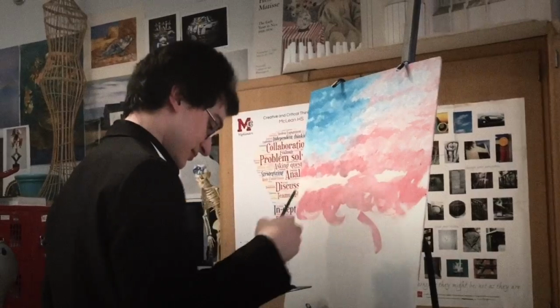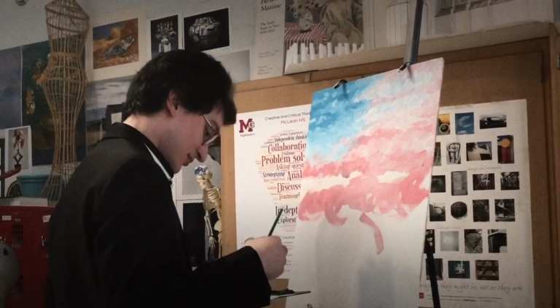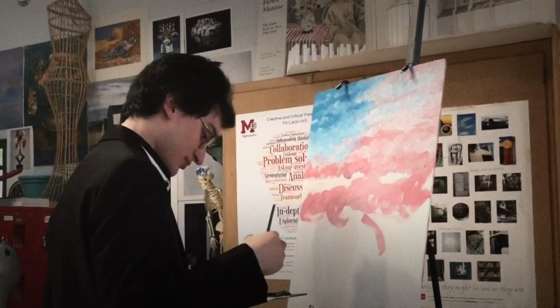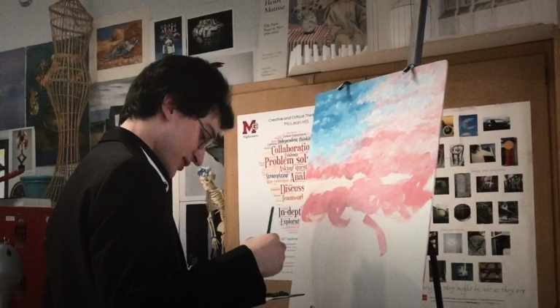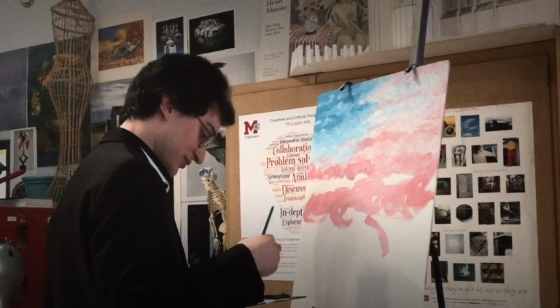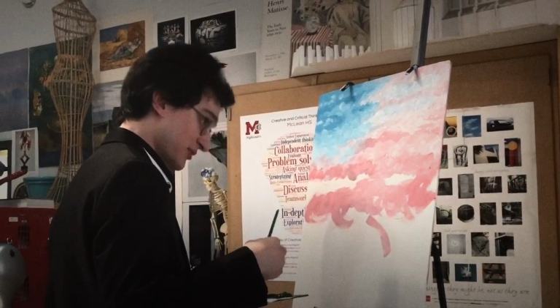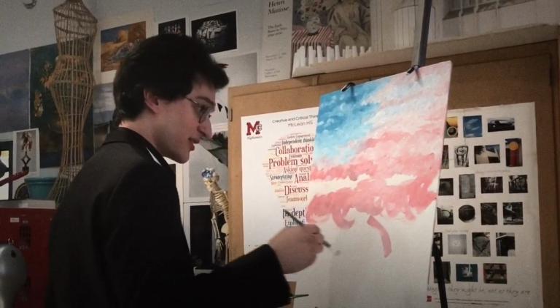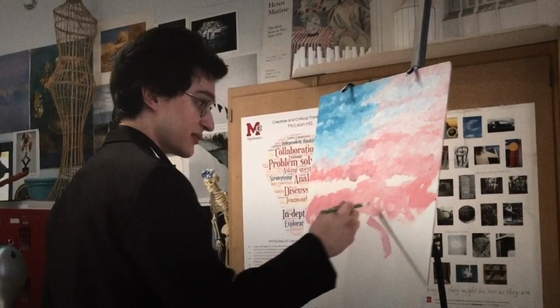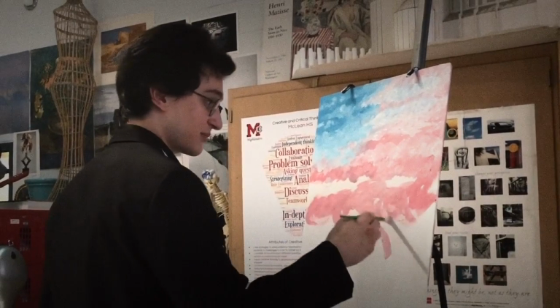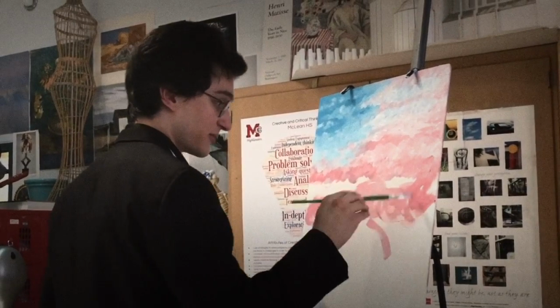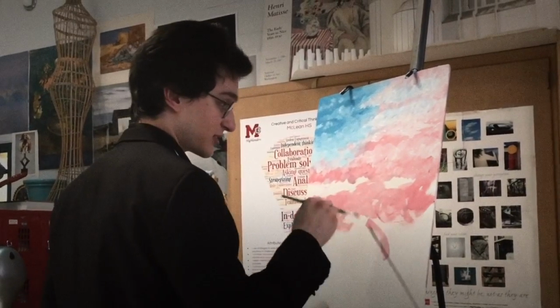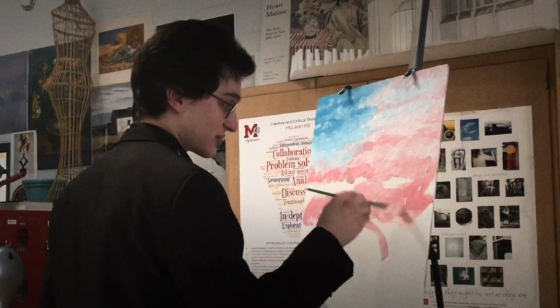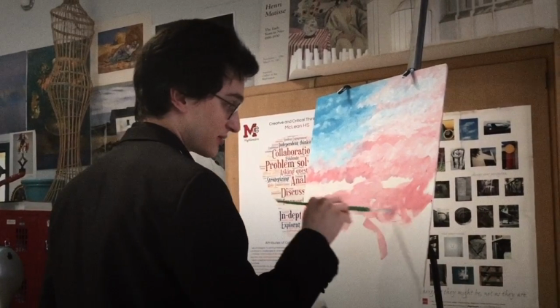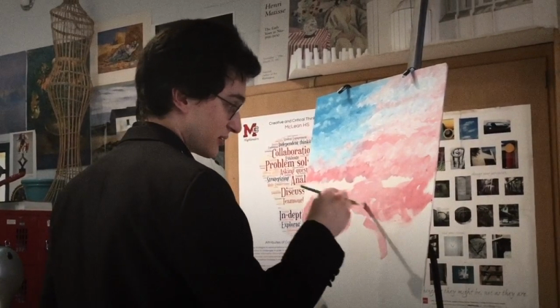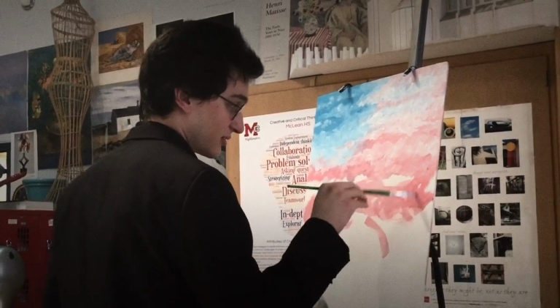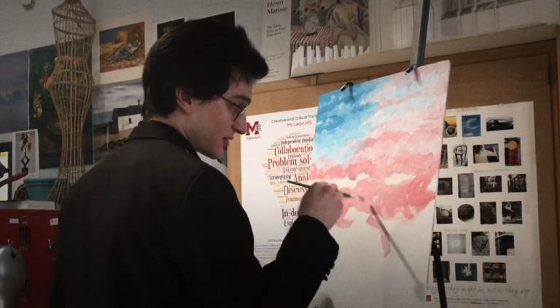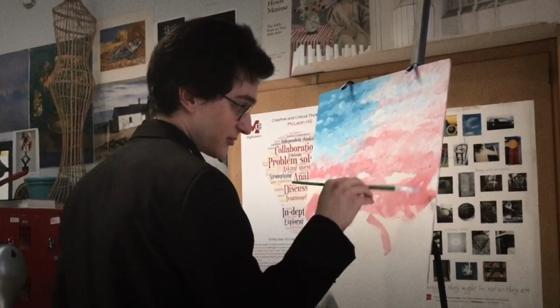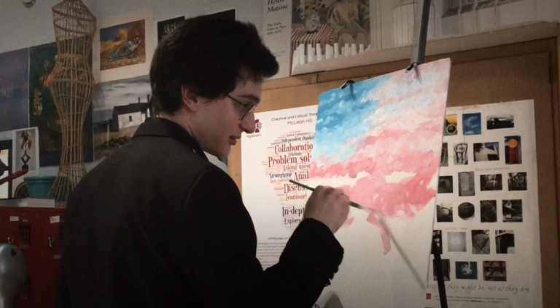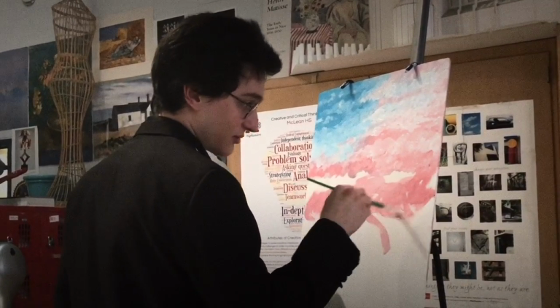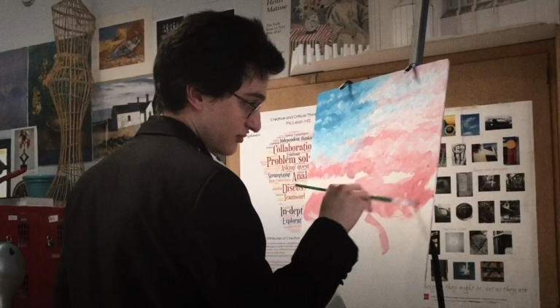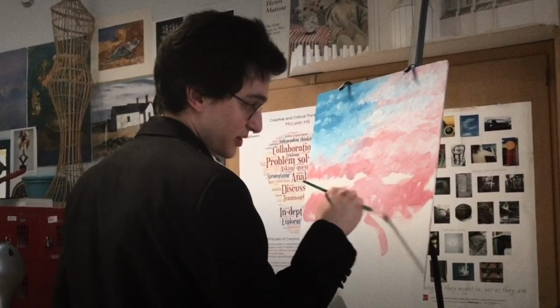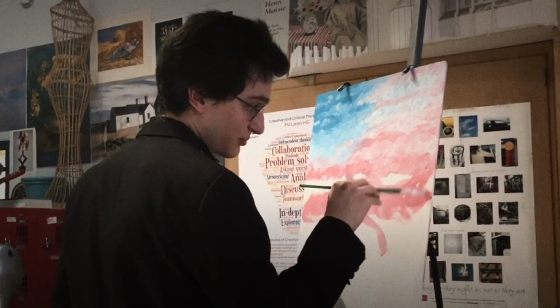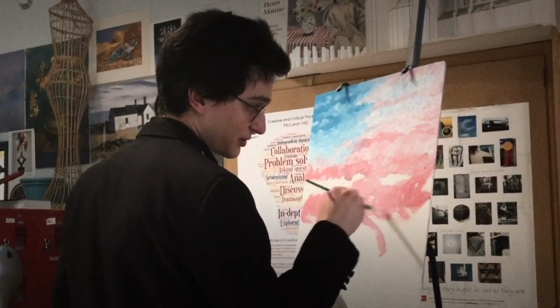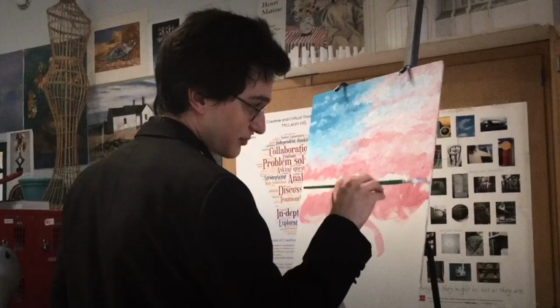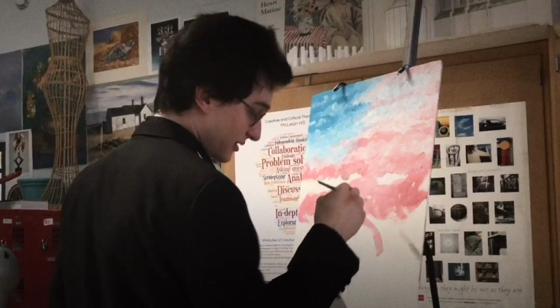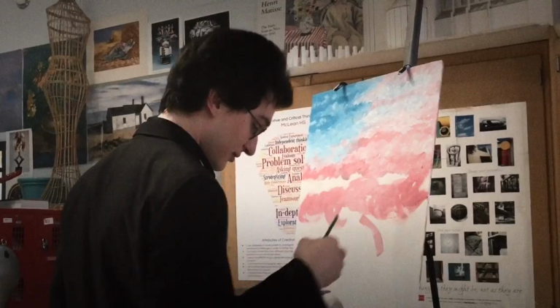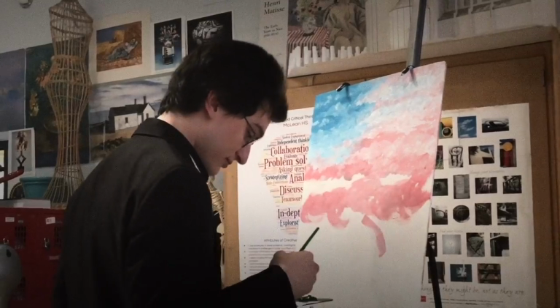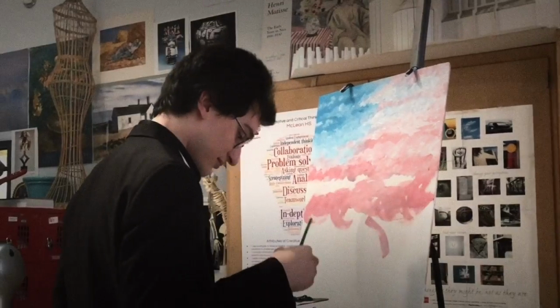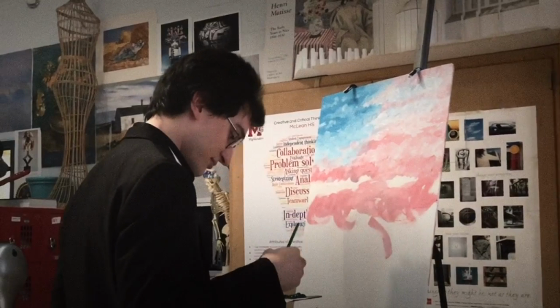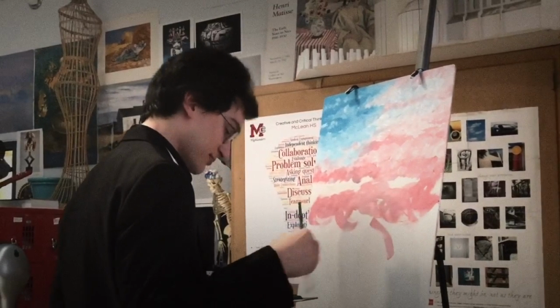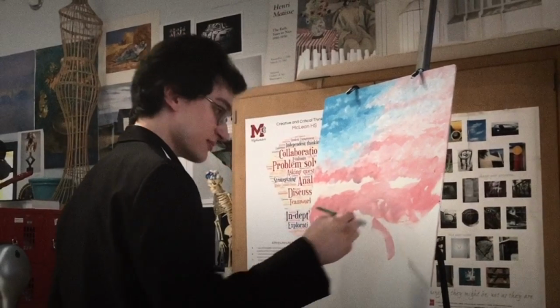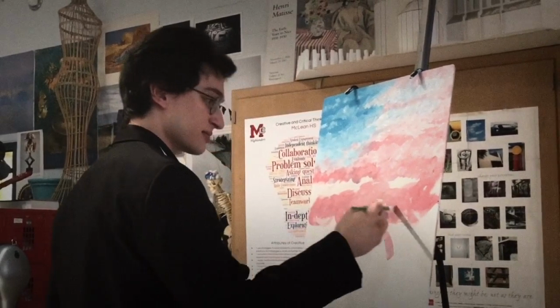As you know, our country was founded on imperfections, so it's not gonna matter if you mess up with the painting.